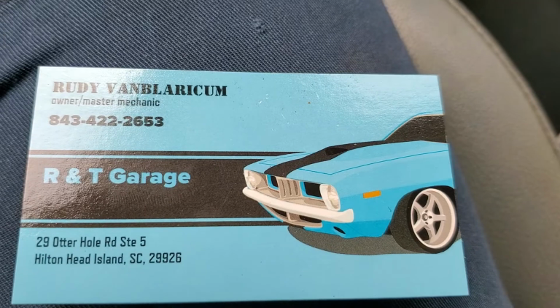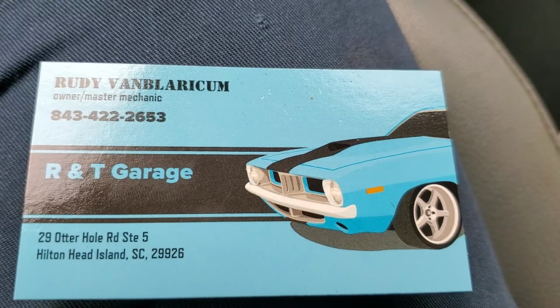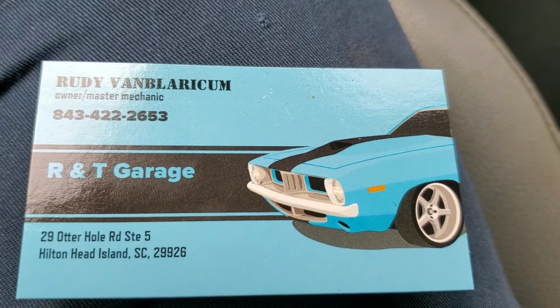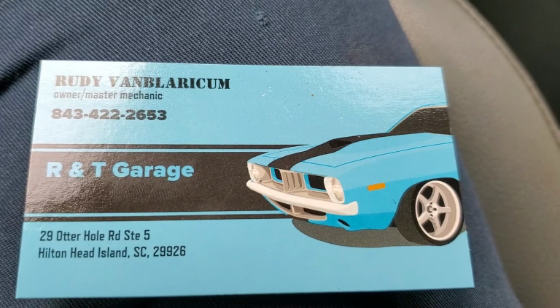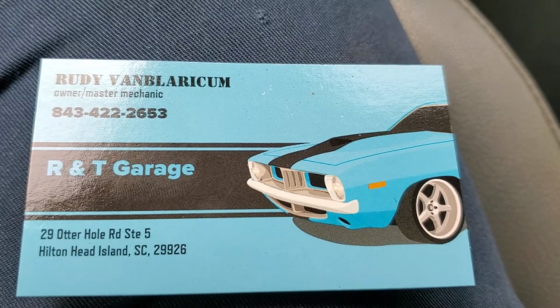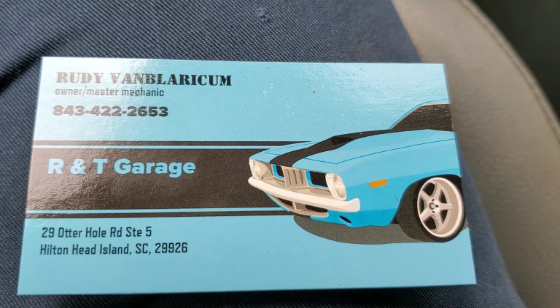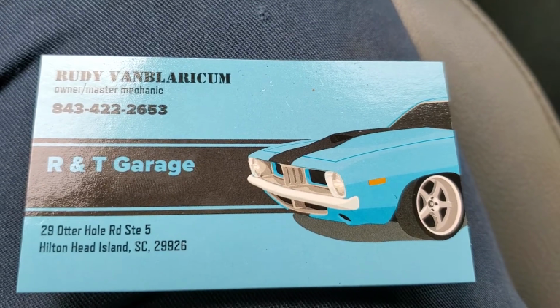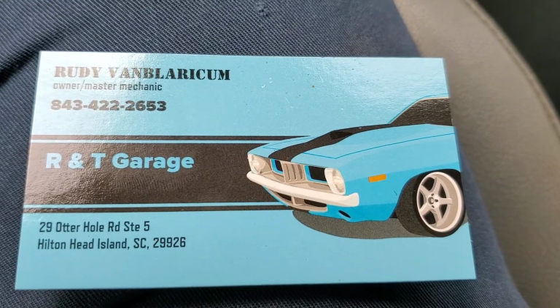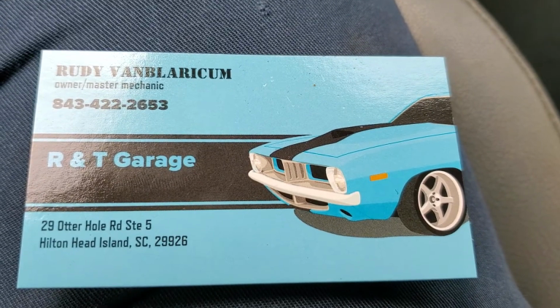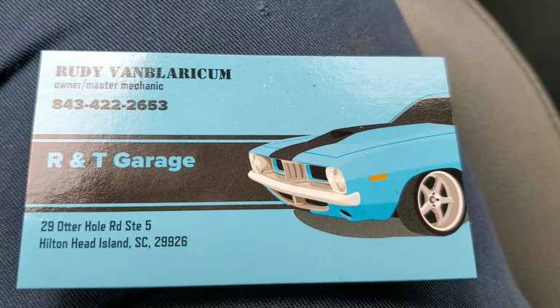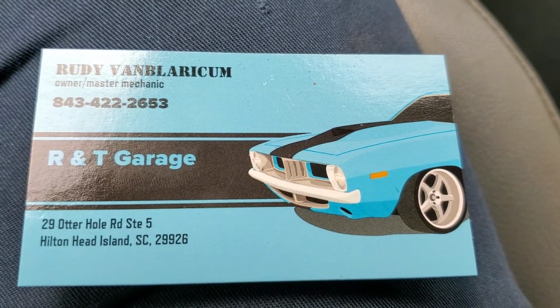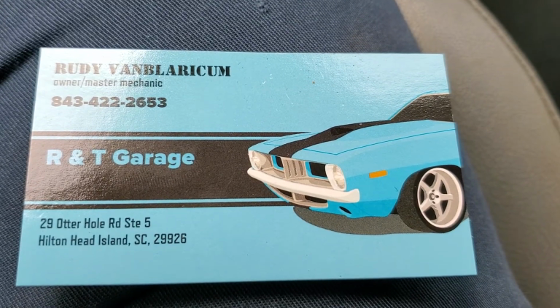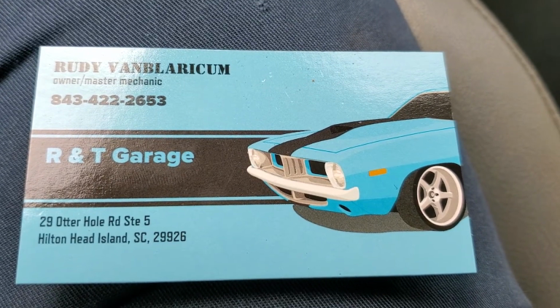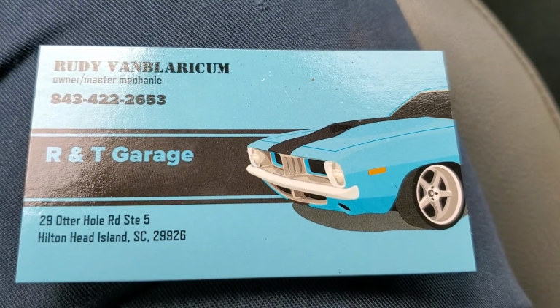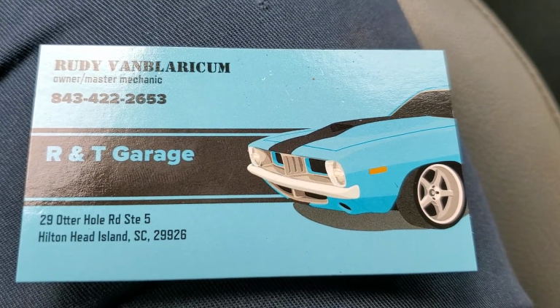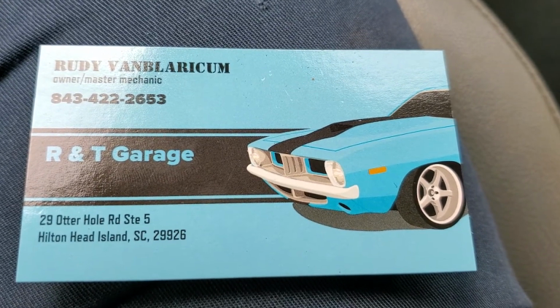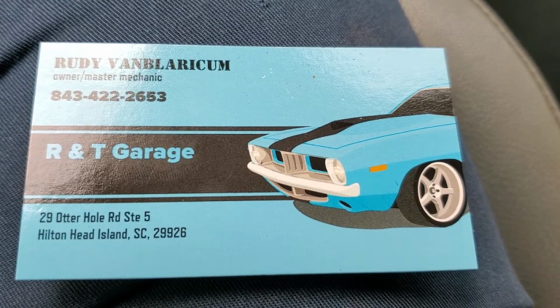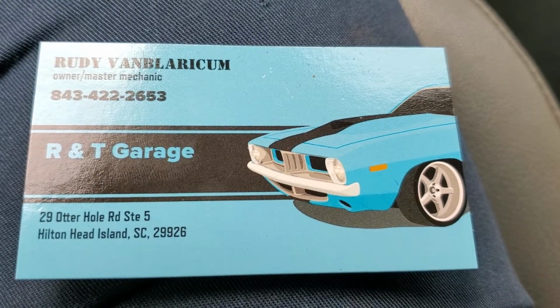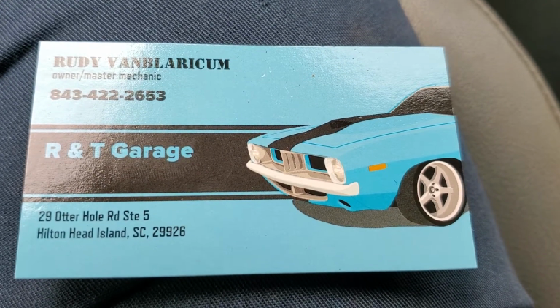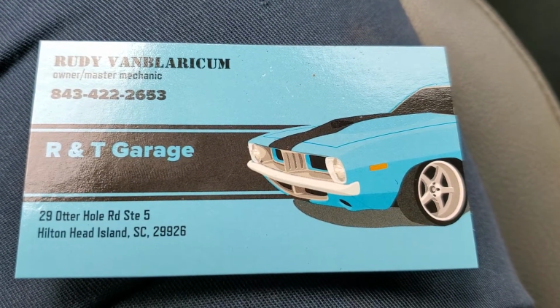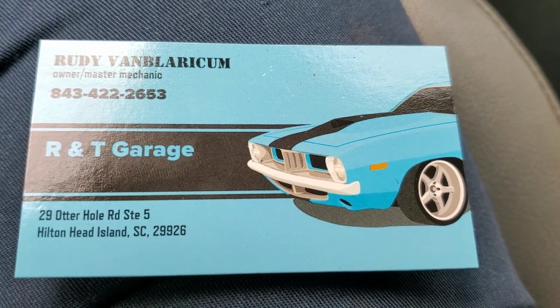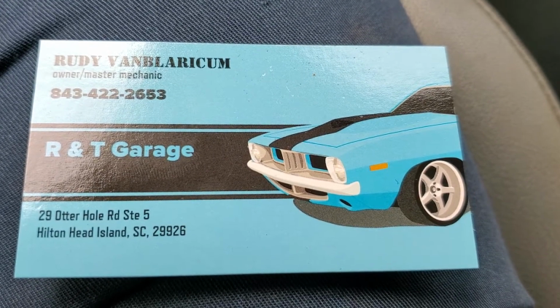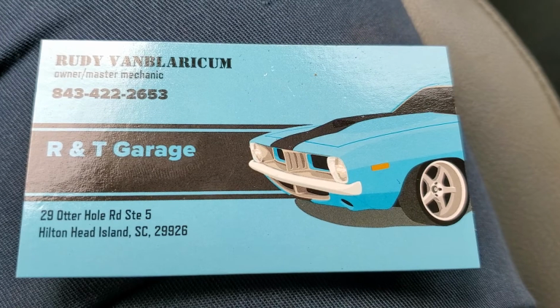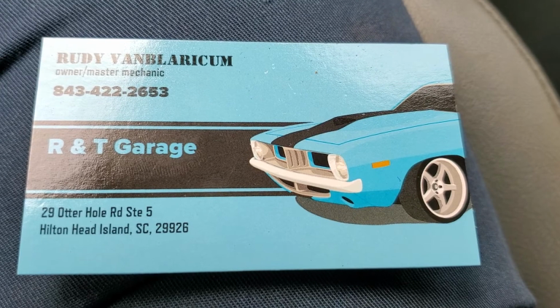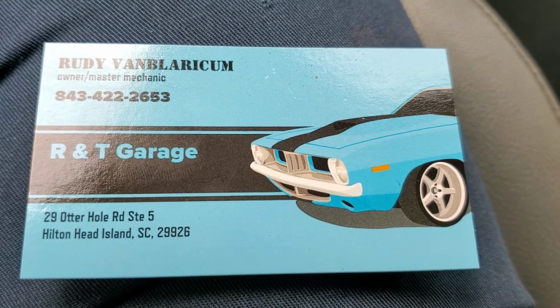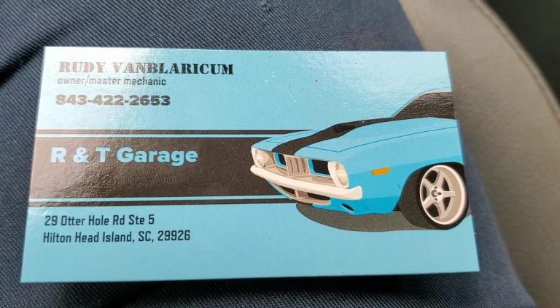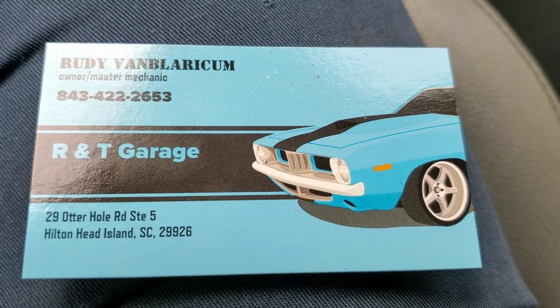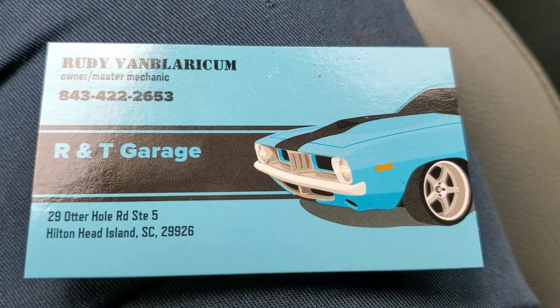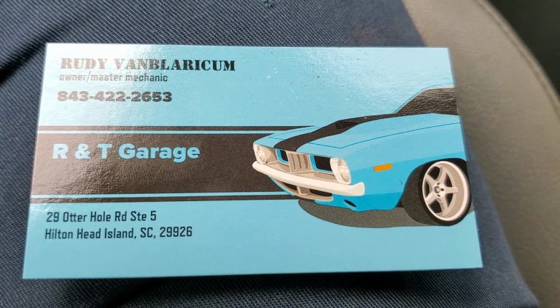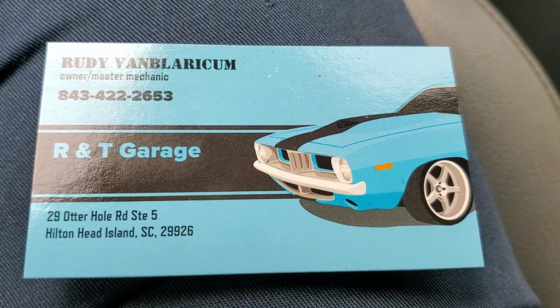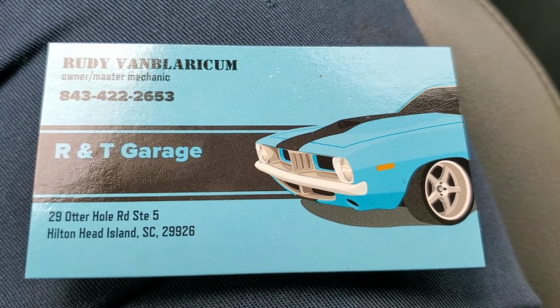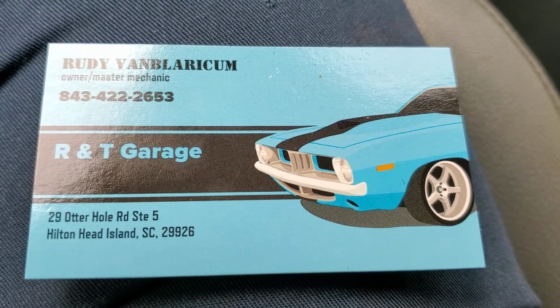Welcome to R&T Garage. Today we're going to show you how to reset your oil maintenance light on a 2016 Ford Transit 250.